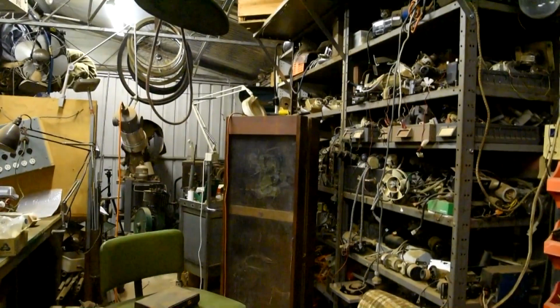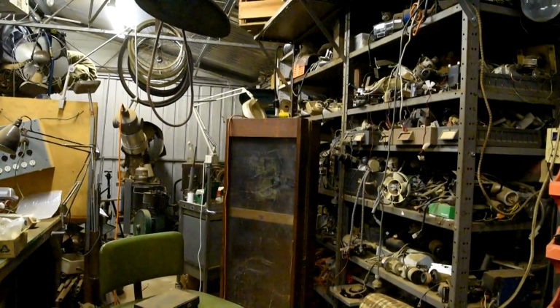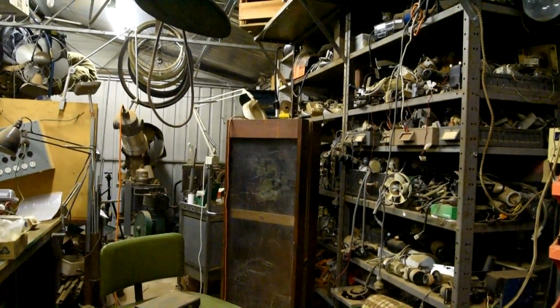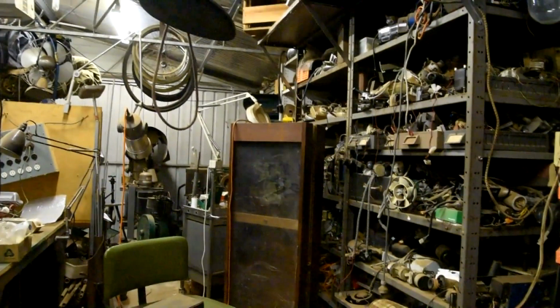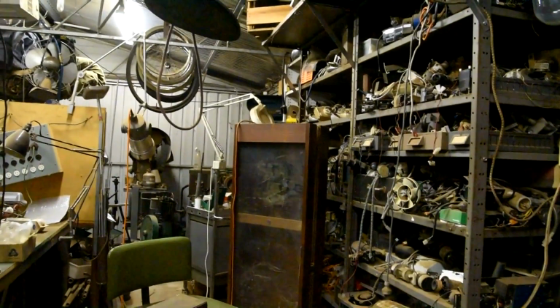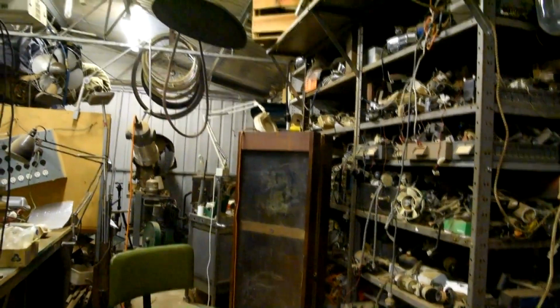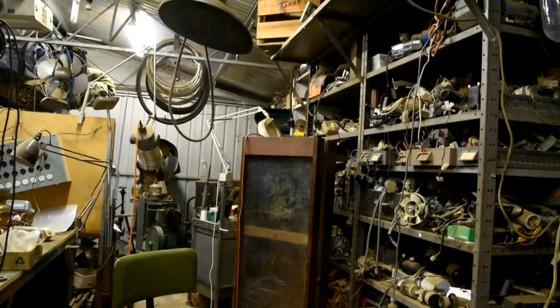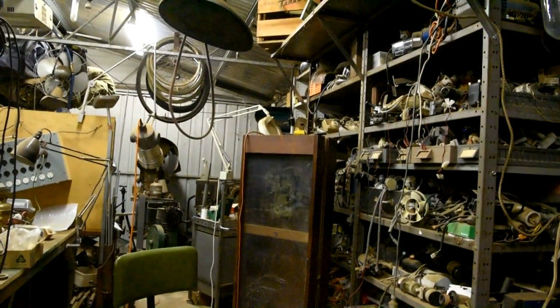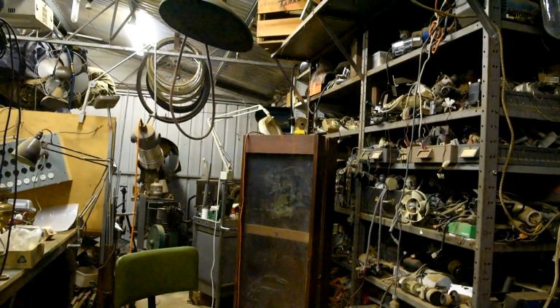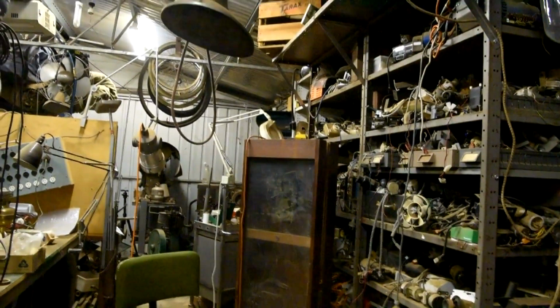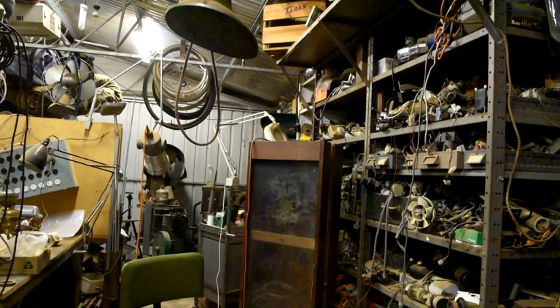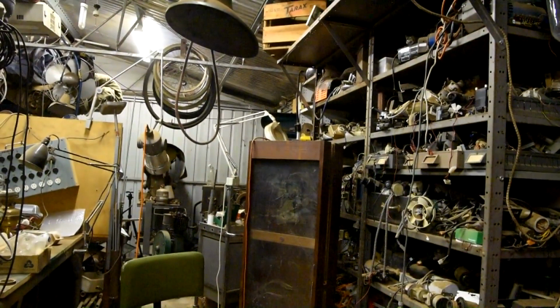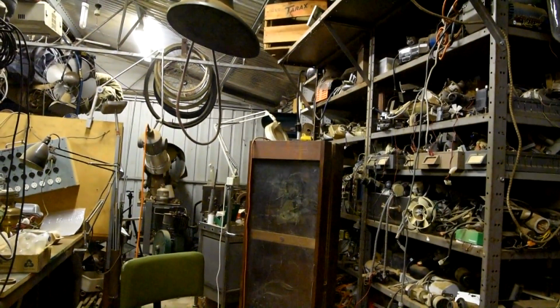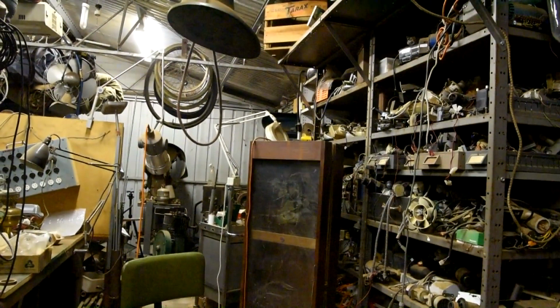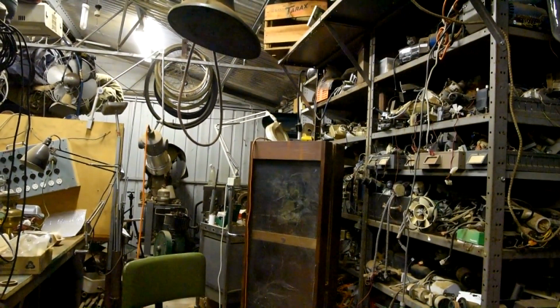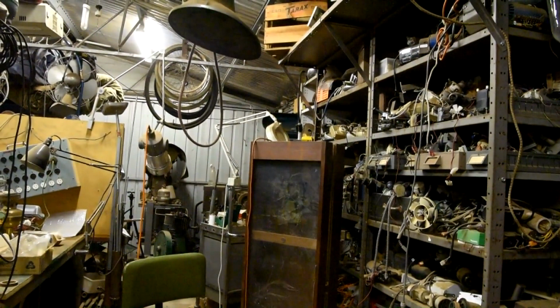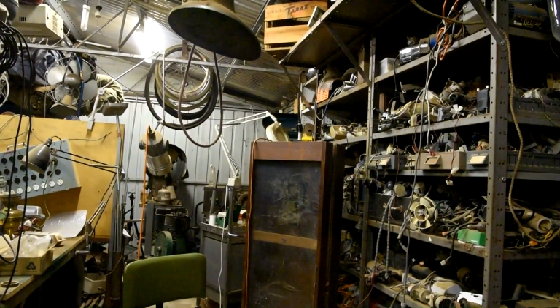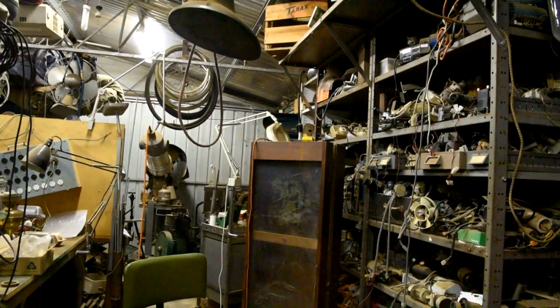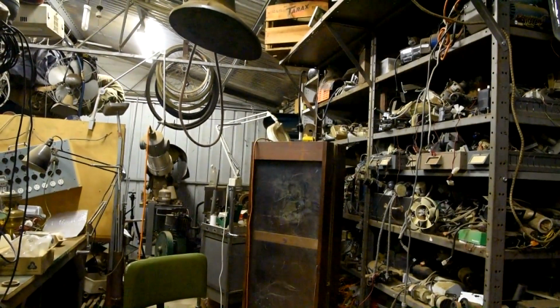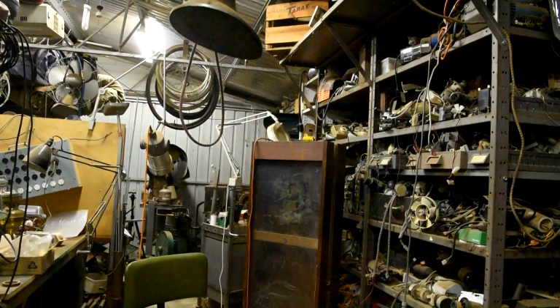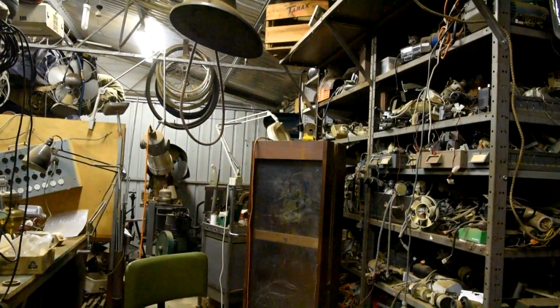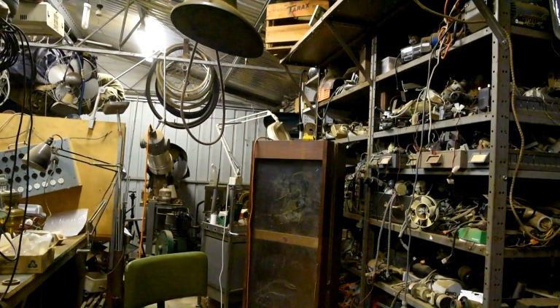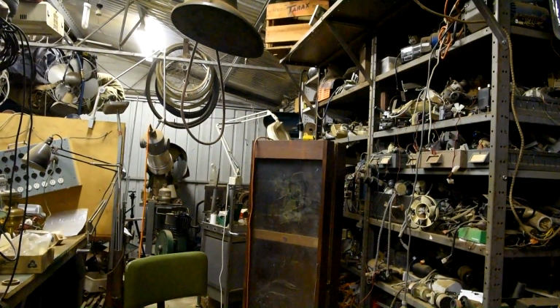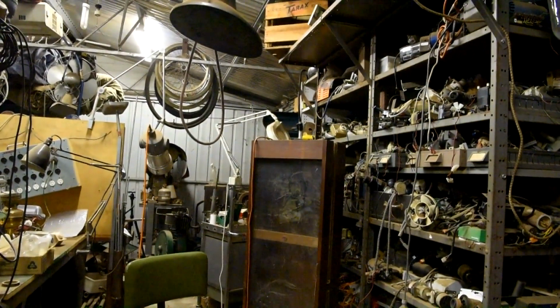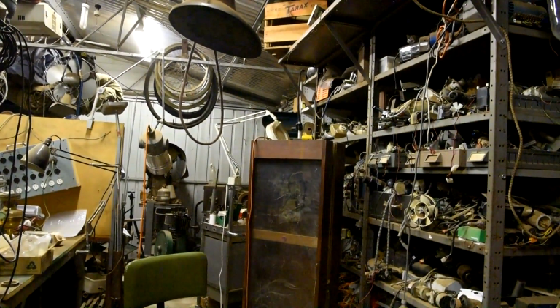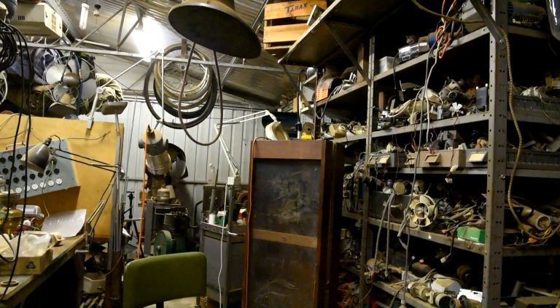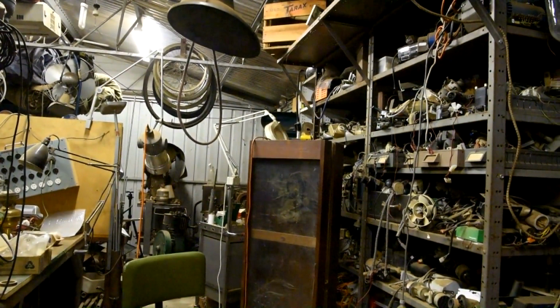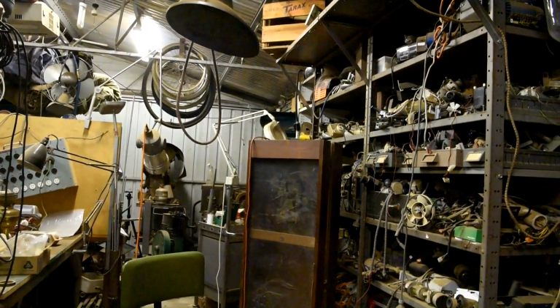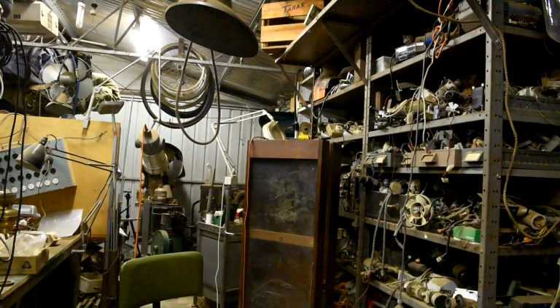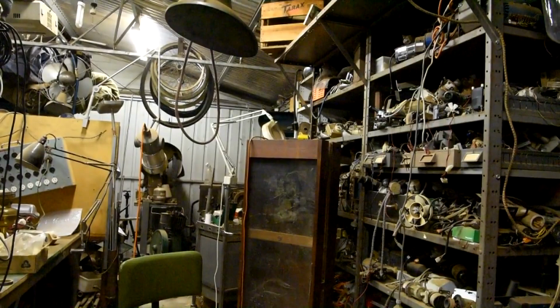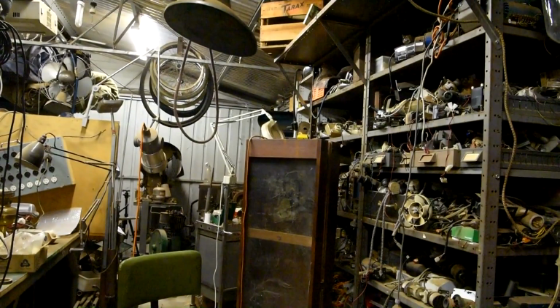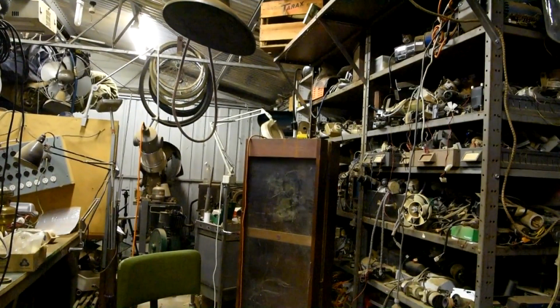Got a big old time clock over here. I'll get around to getting that one going soon, I hope.